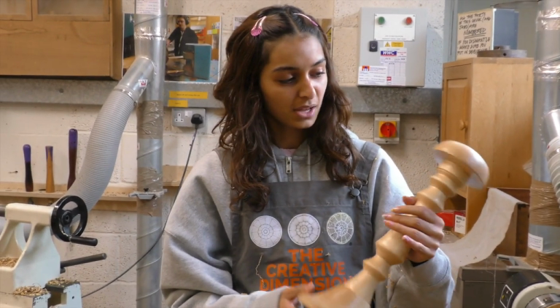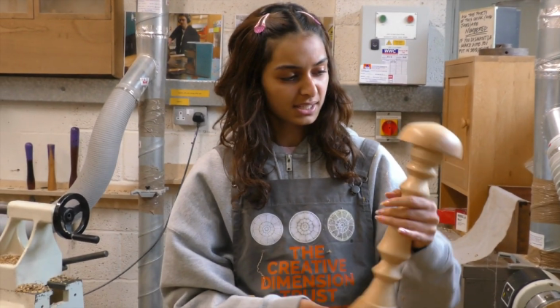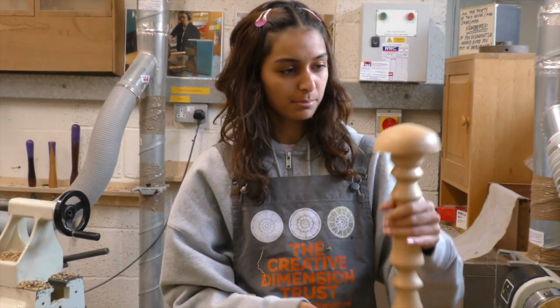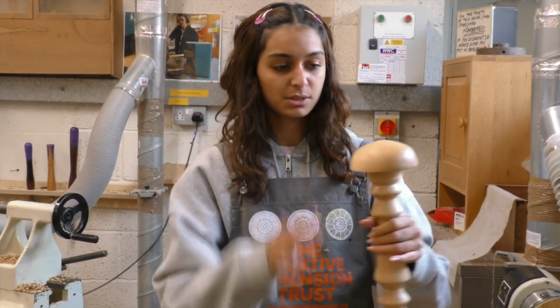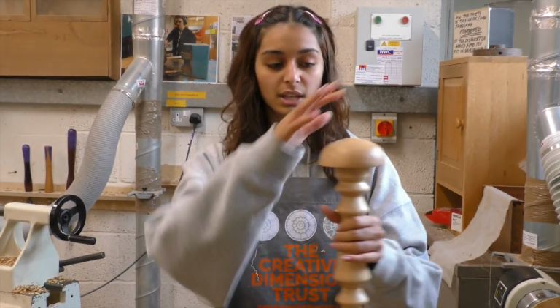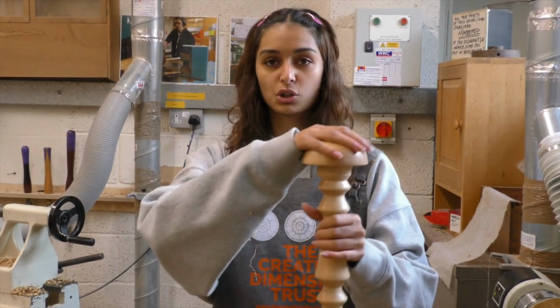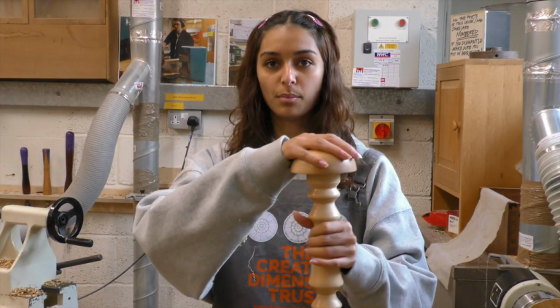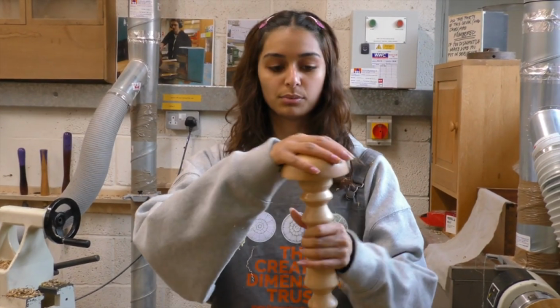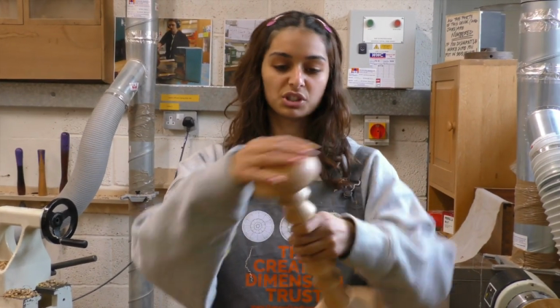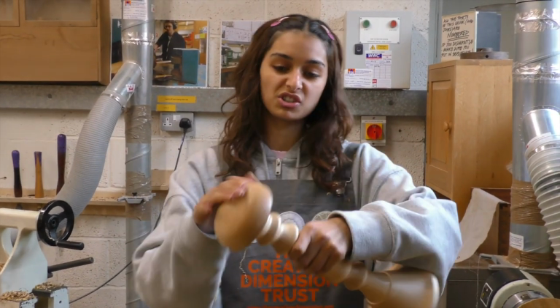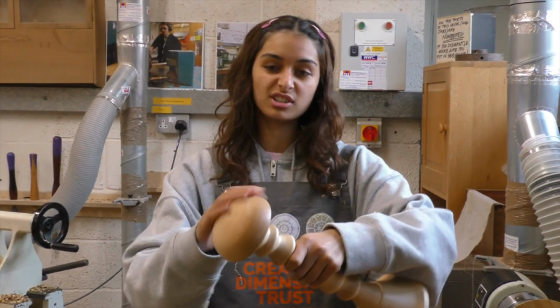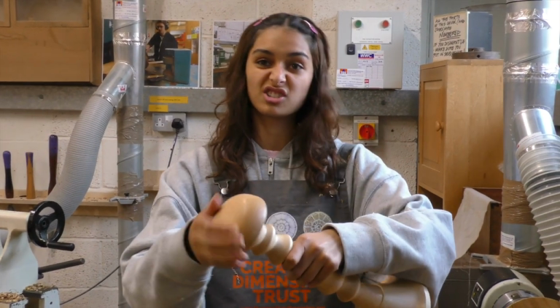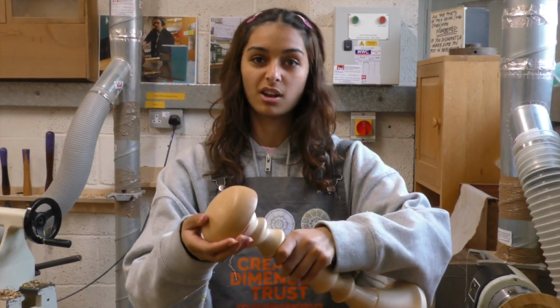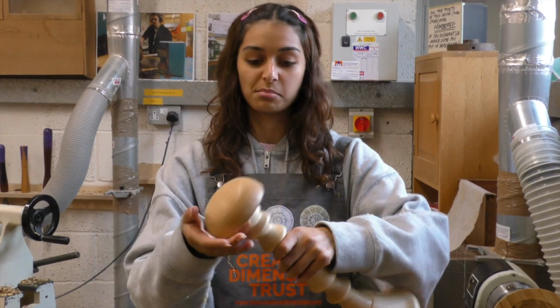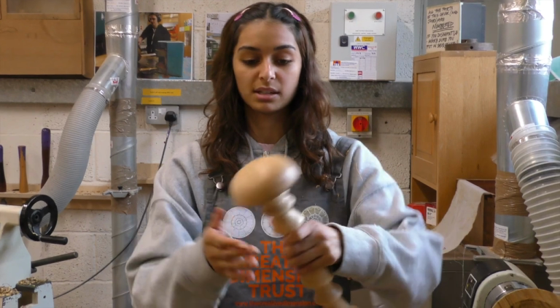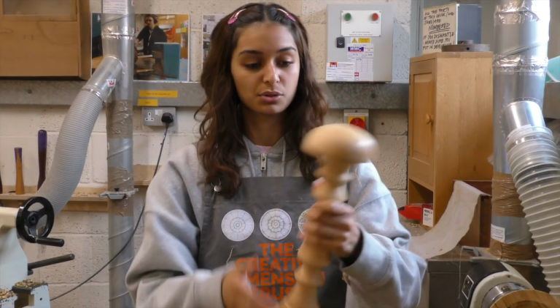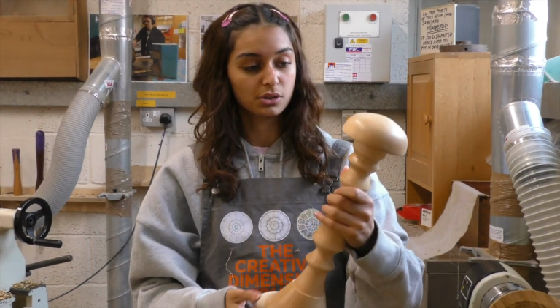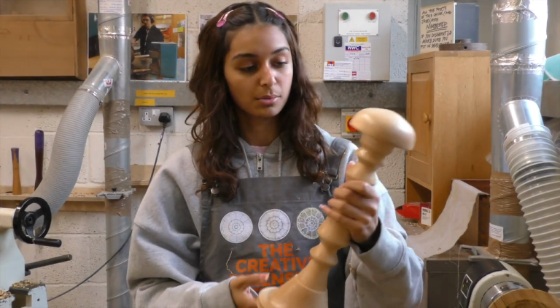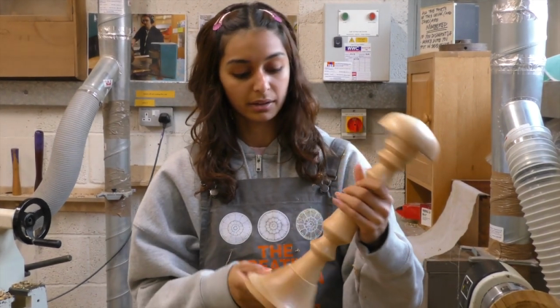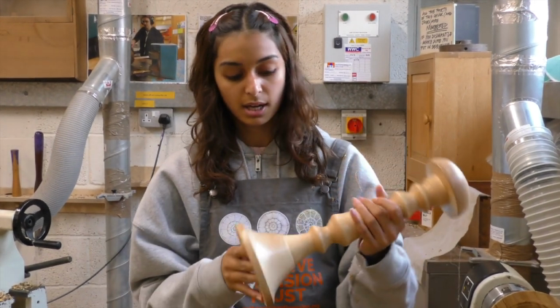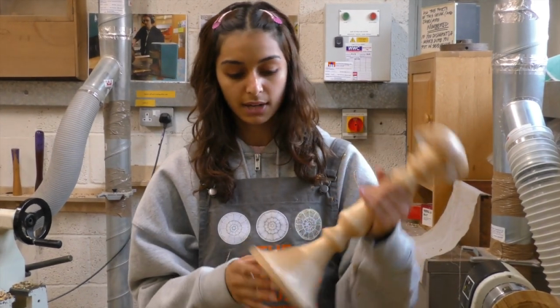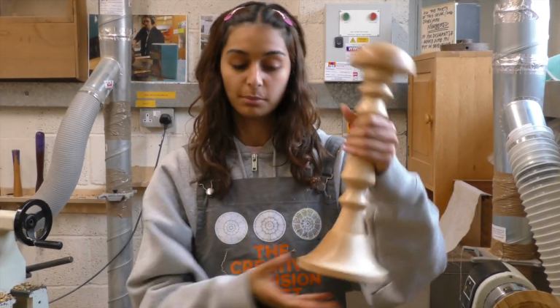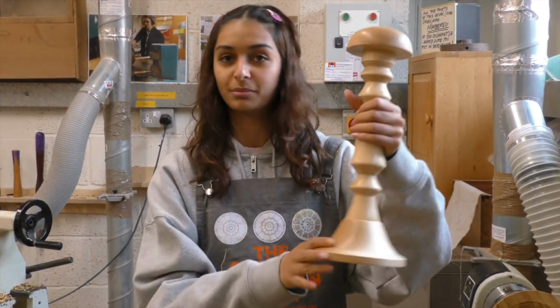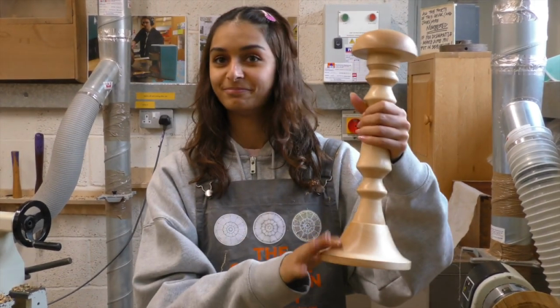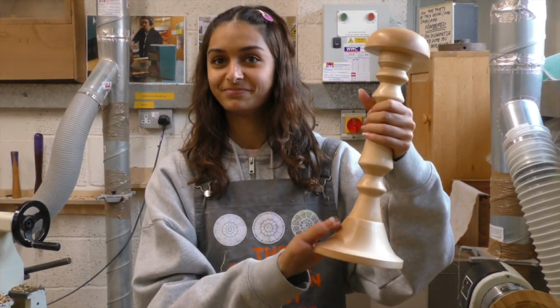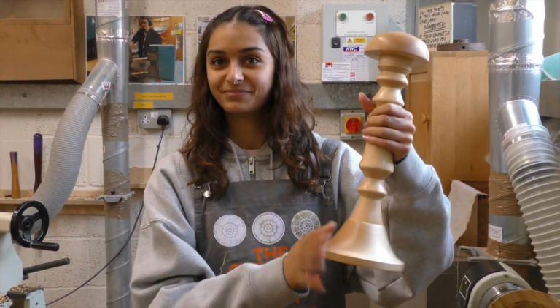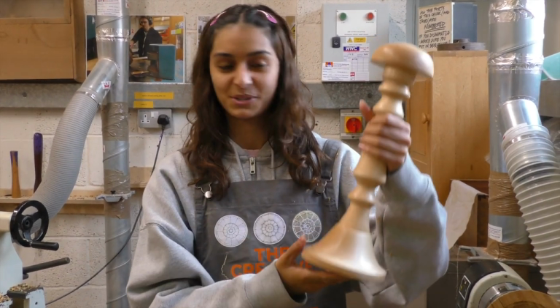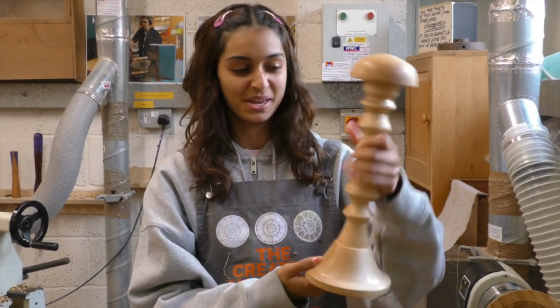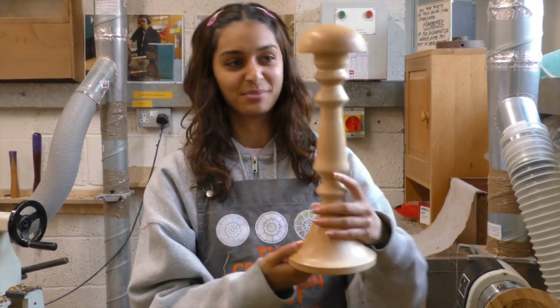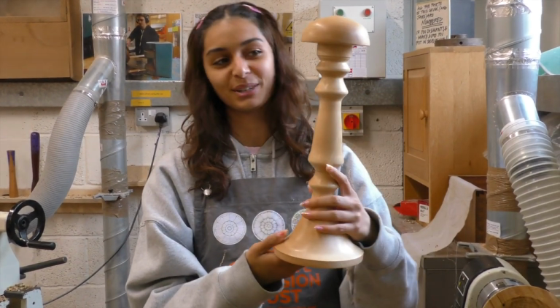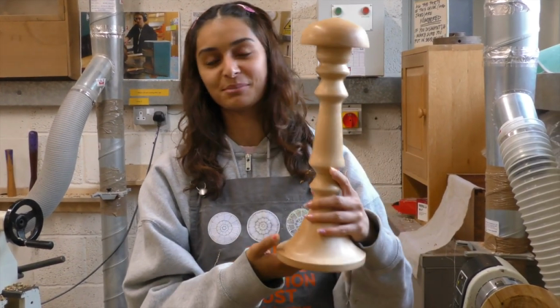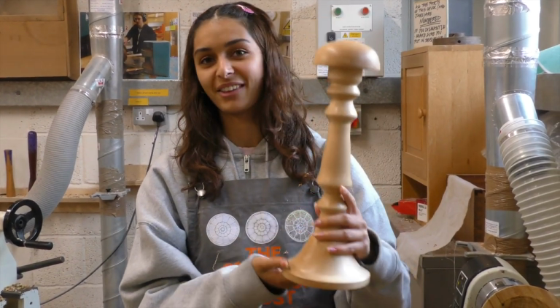The second piece was then the top, which is just a curved piece — that wasn't too bad. And then the bottom. And then we glued them all together.